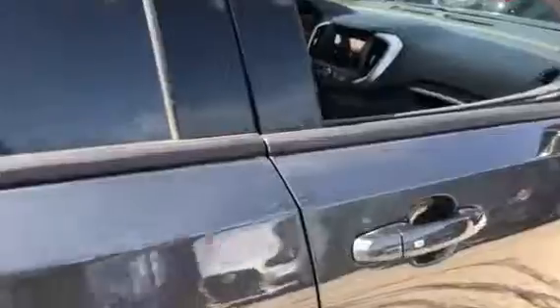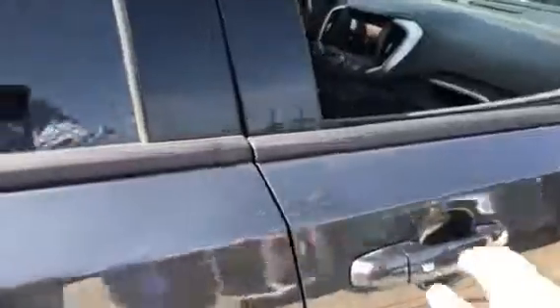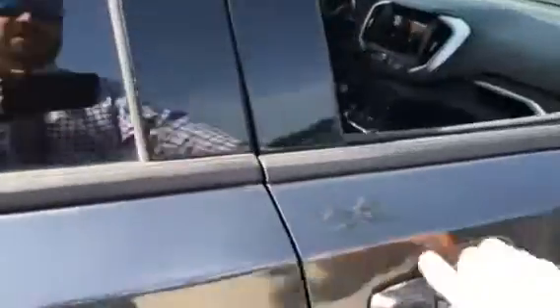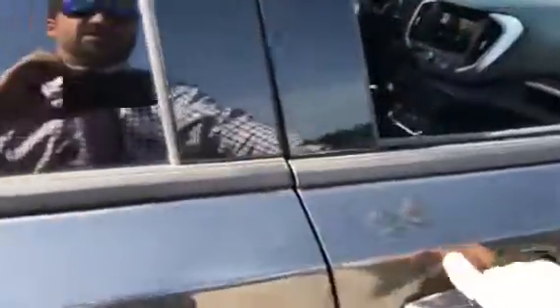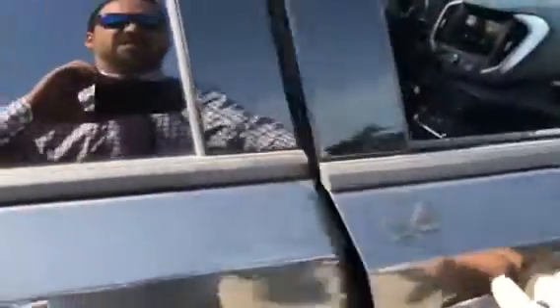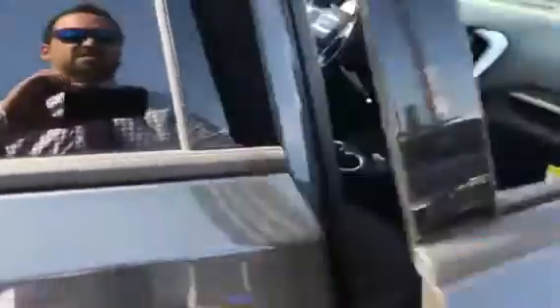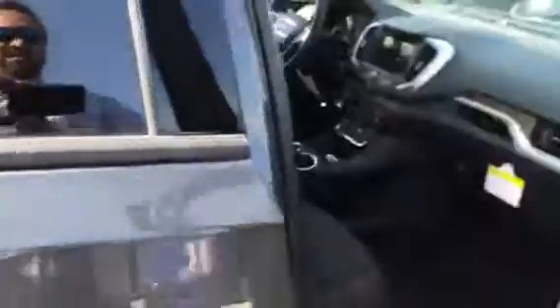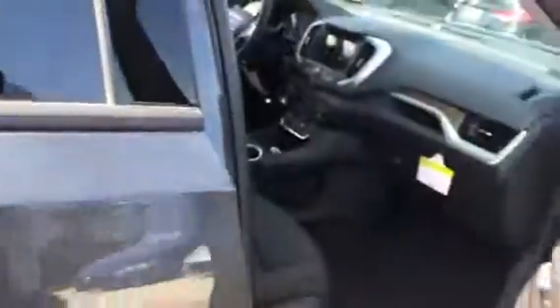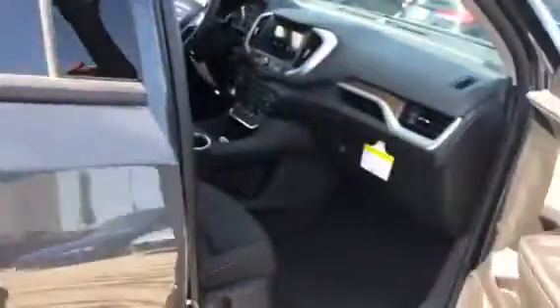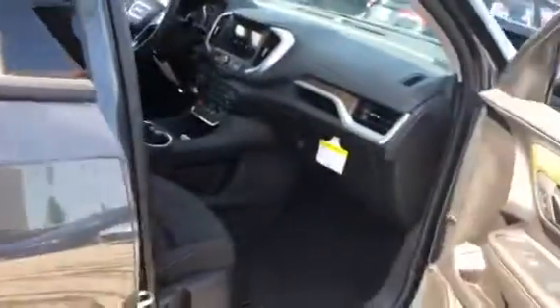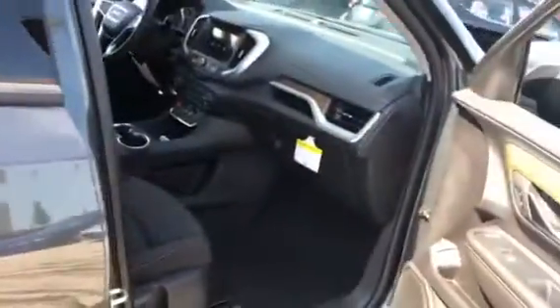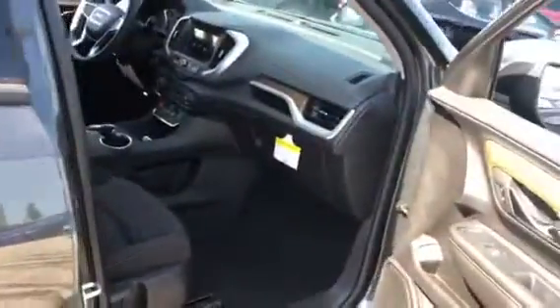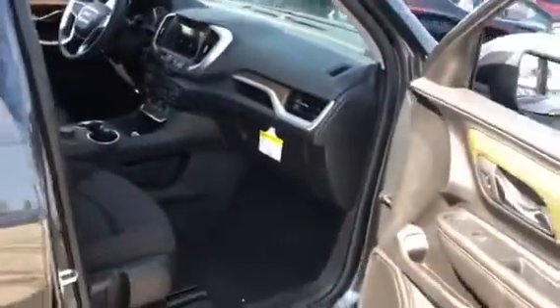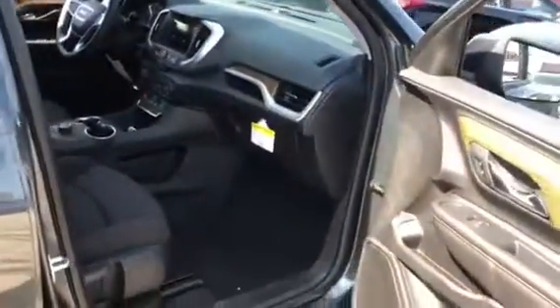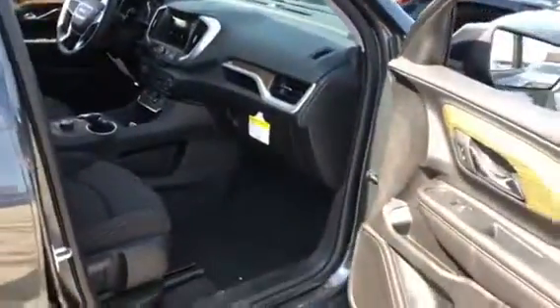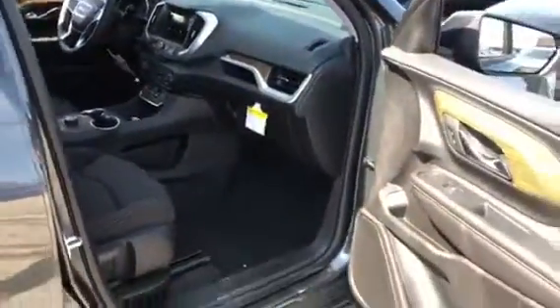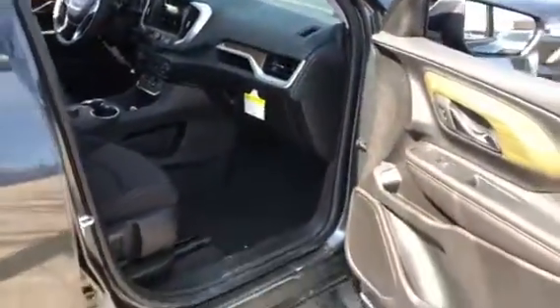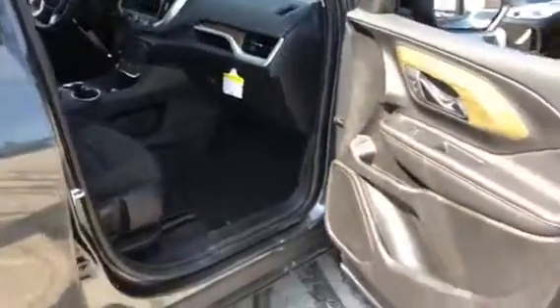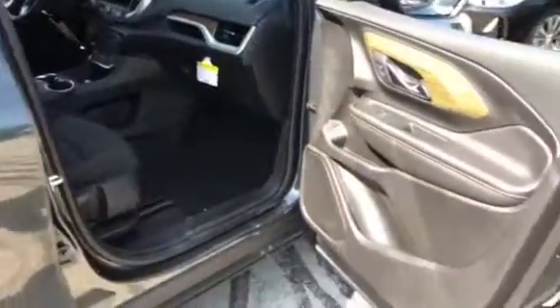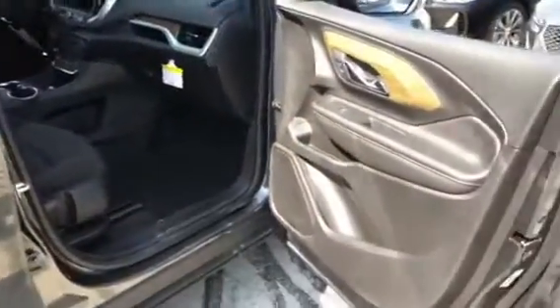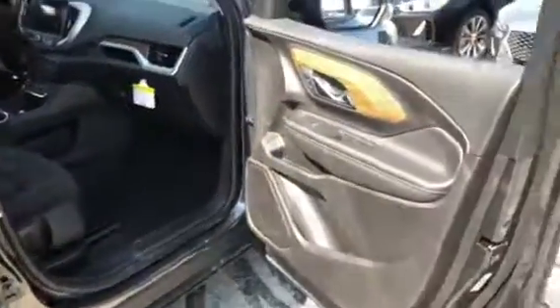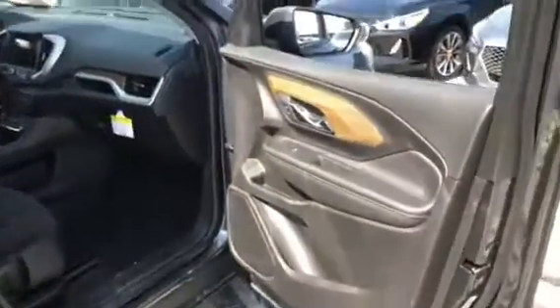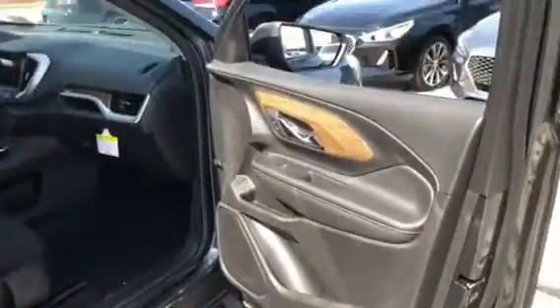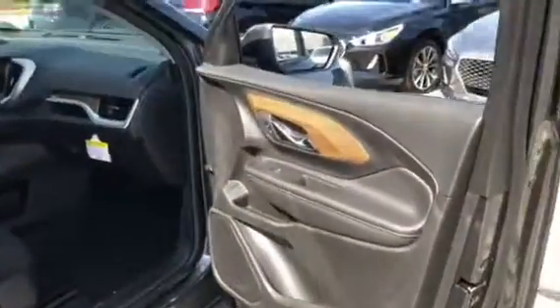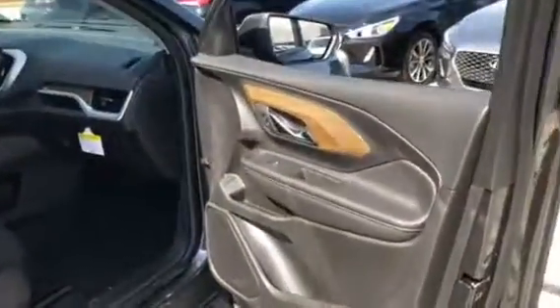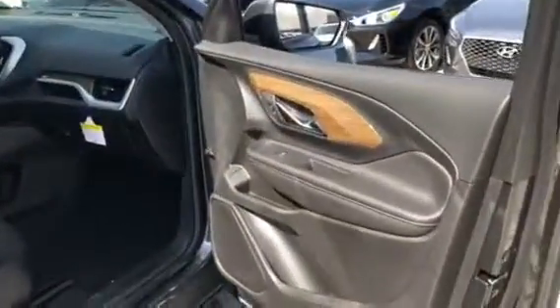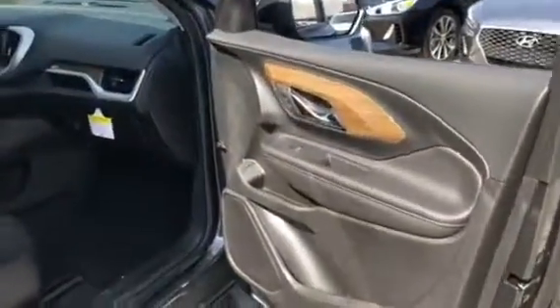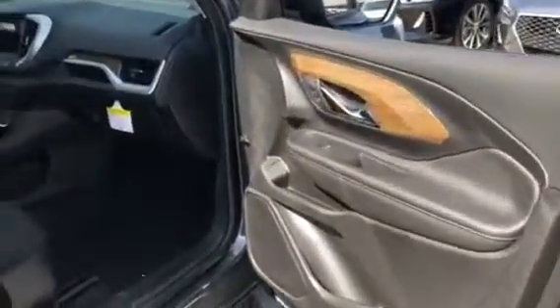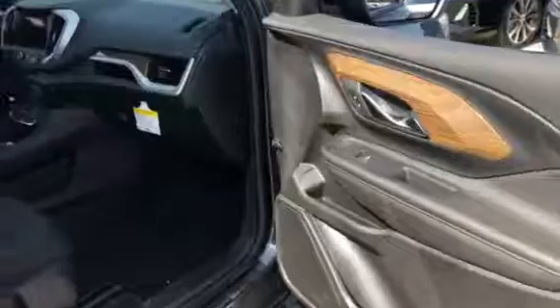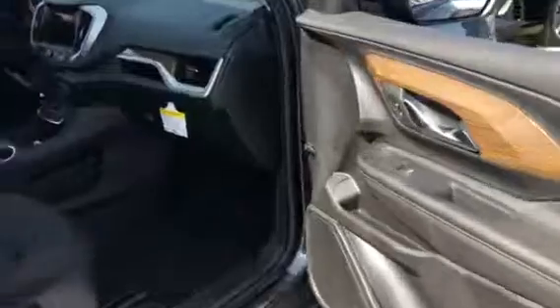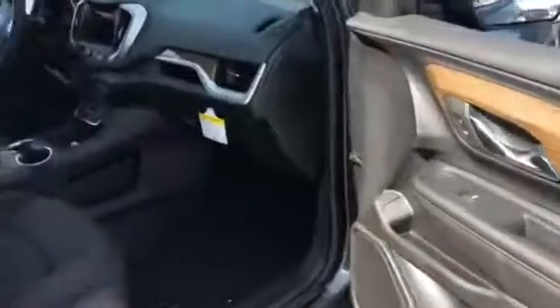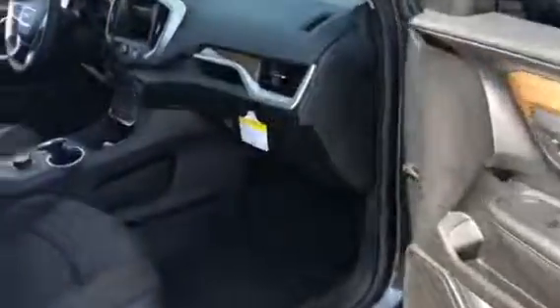Let's give you a nice shot of the interior. Jet black cloth interior, nice wood grained accents on the inside.